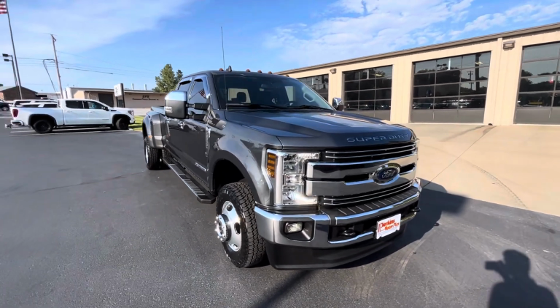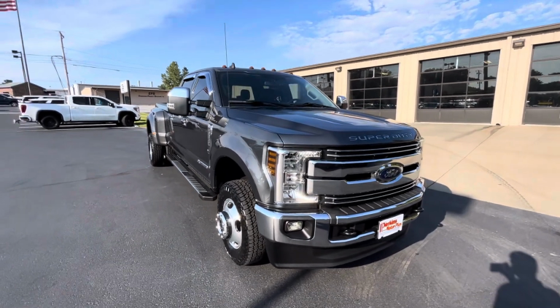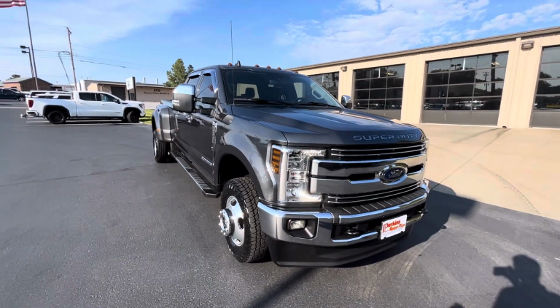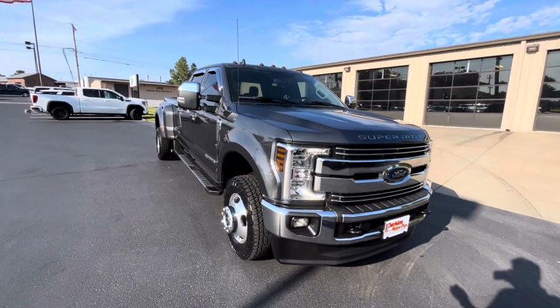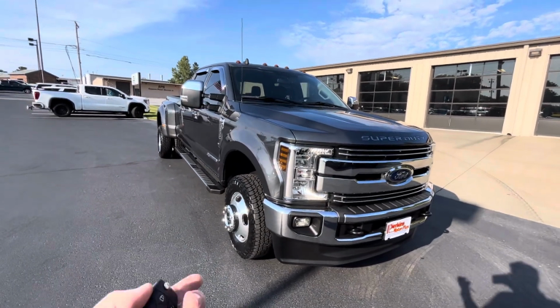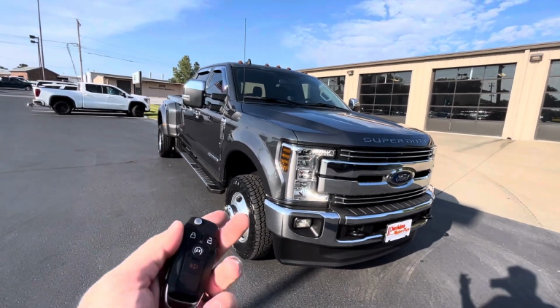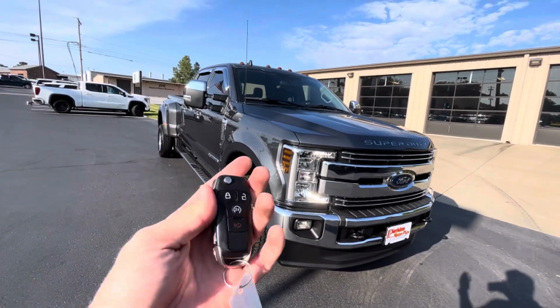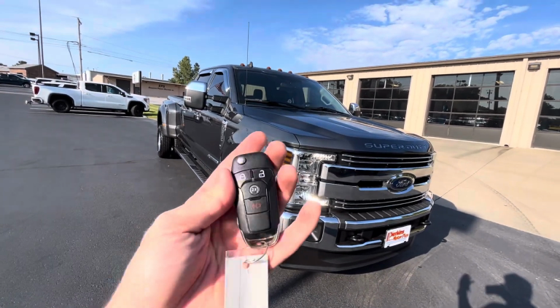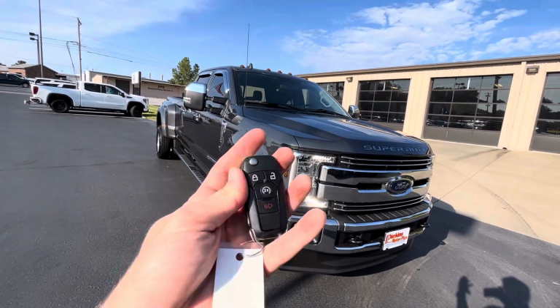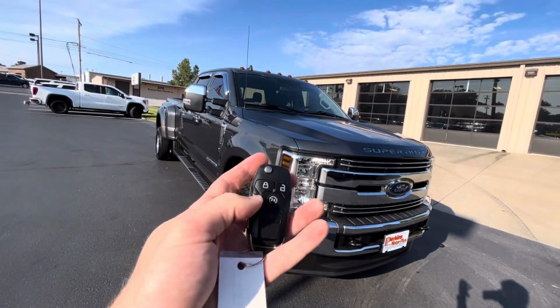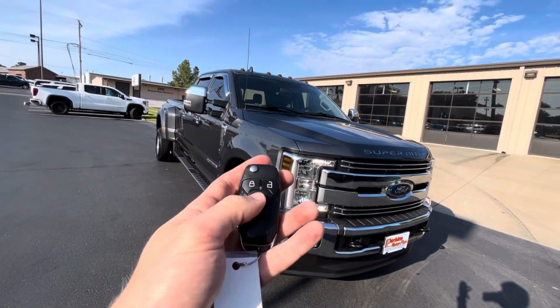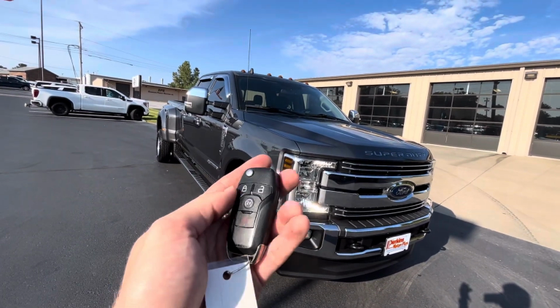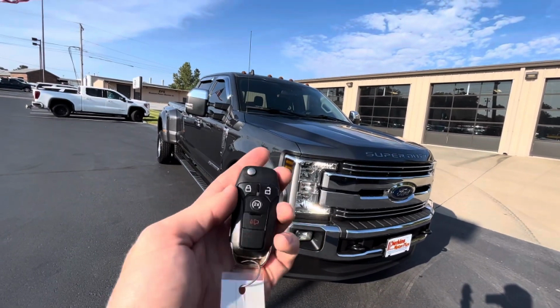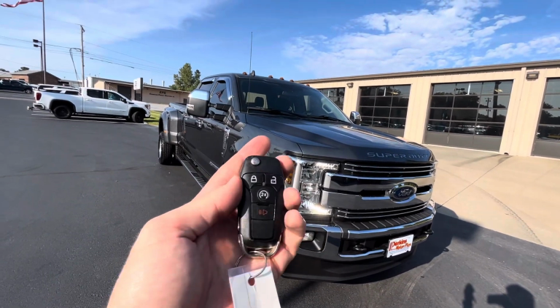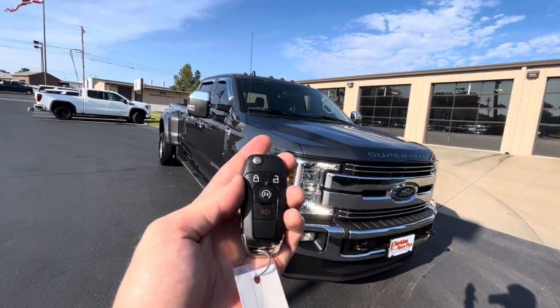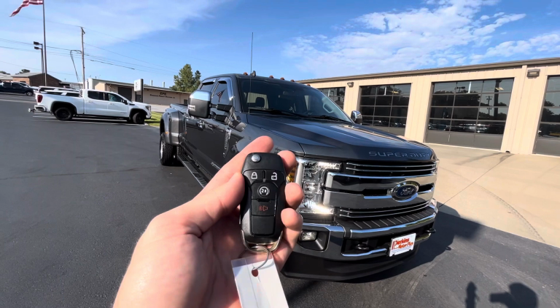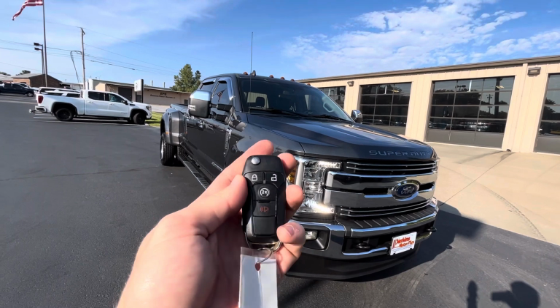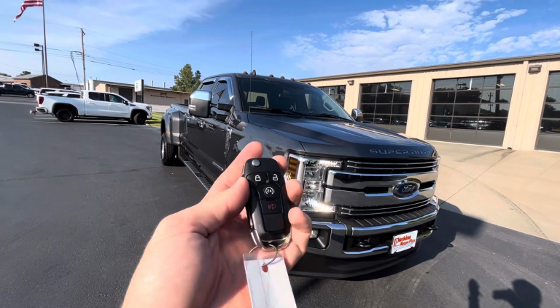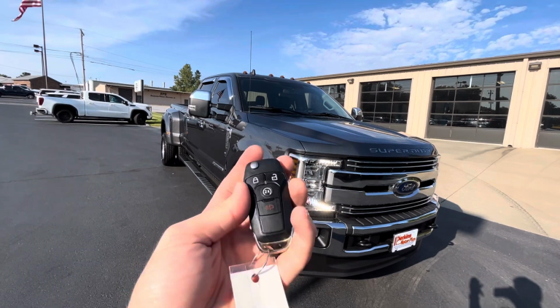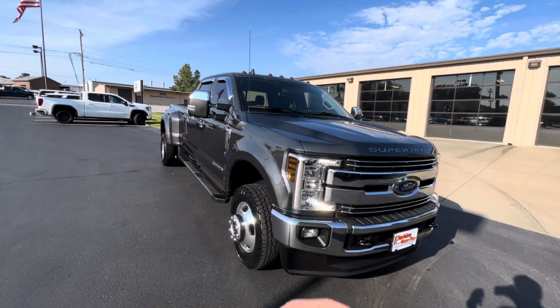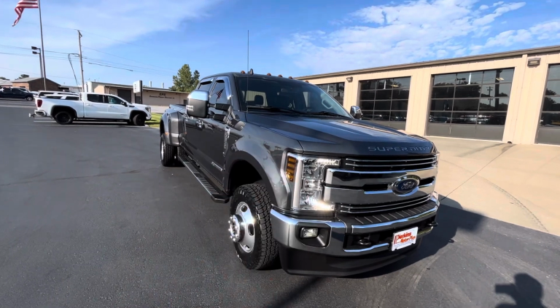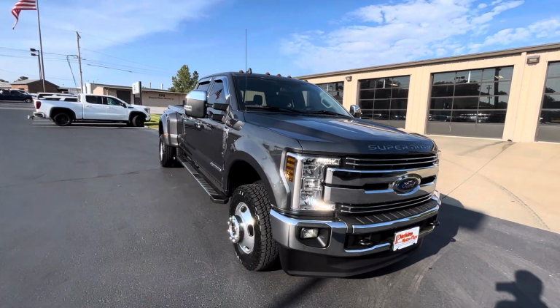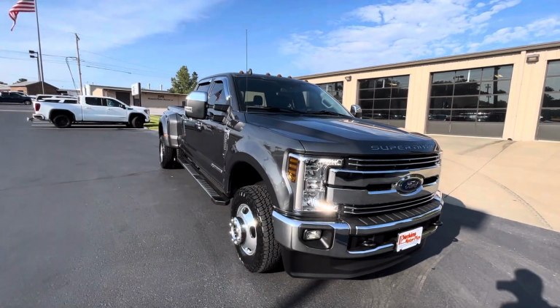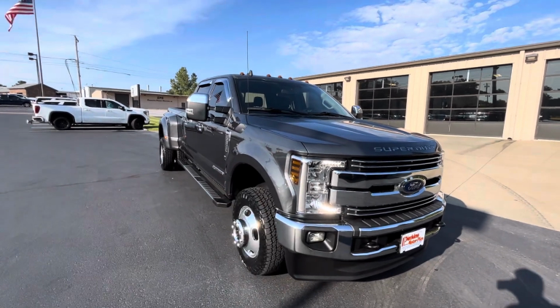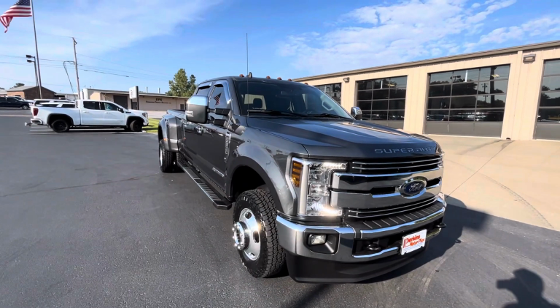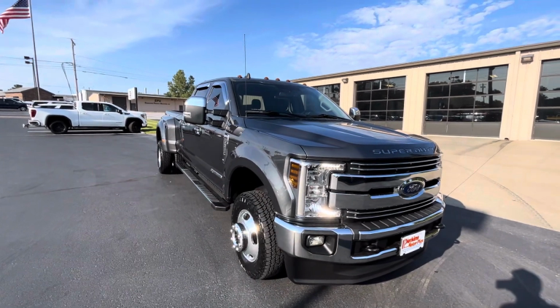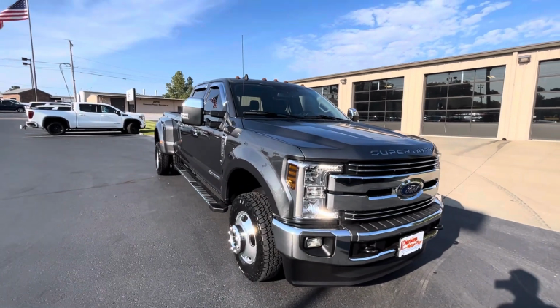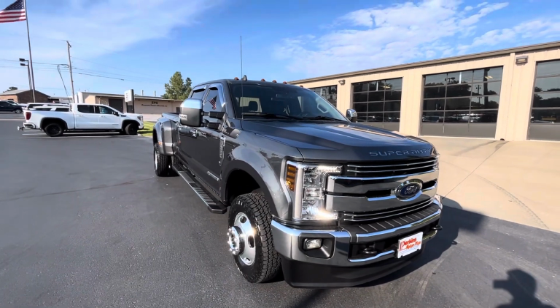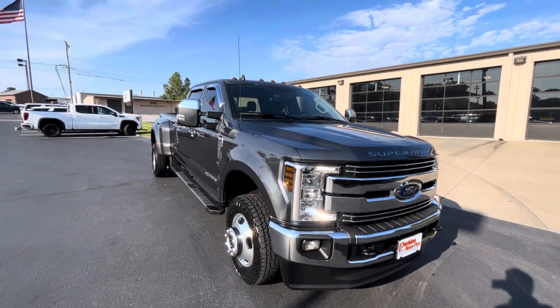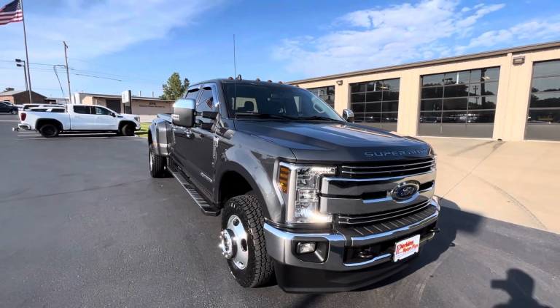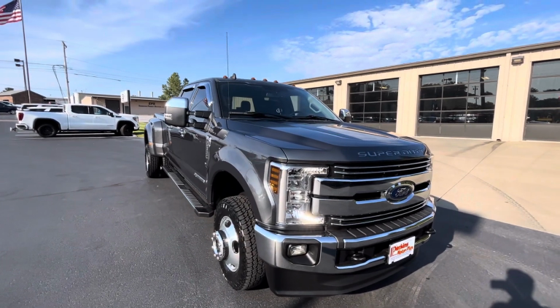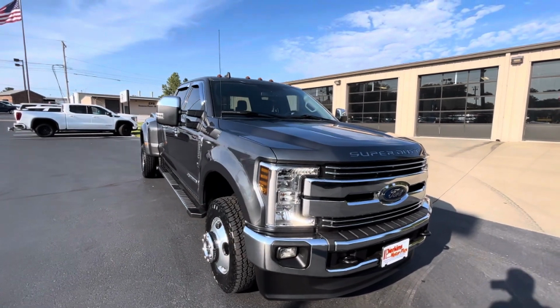It does have one key fob that comes with it. Remote start does work — I did use it when I was pulling it up from the back.